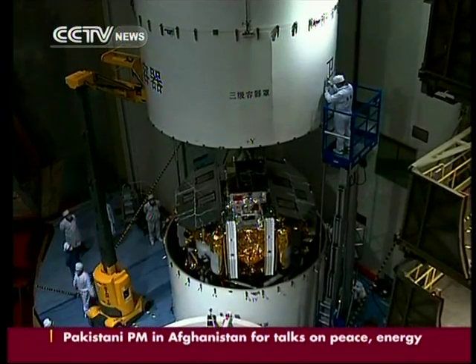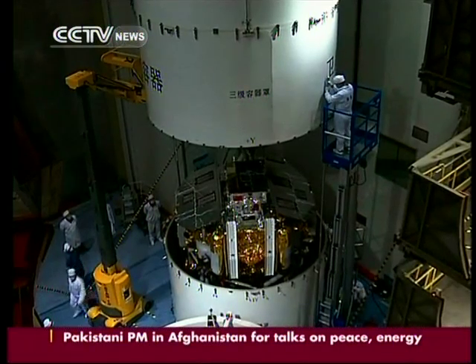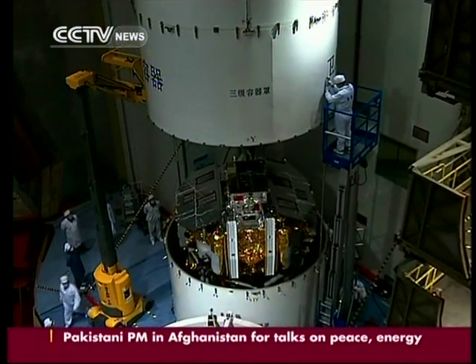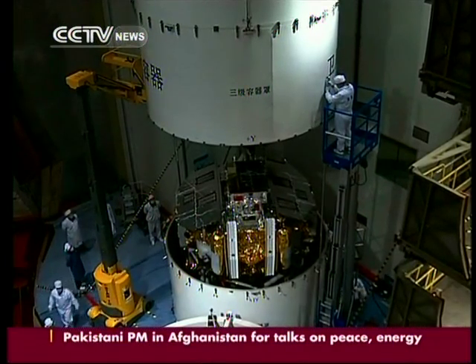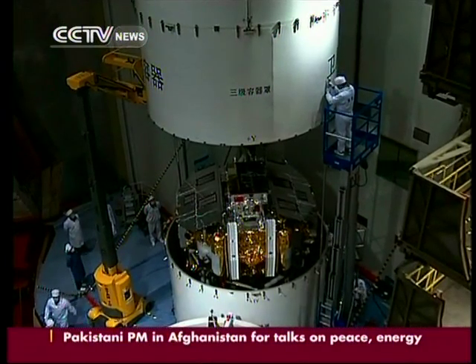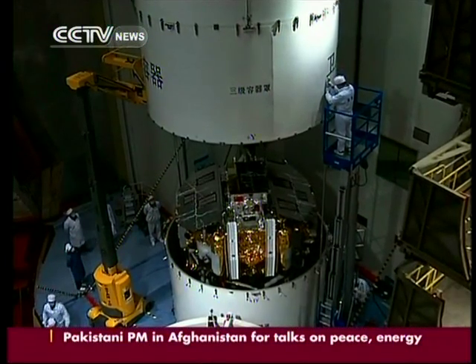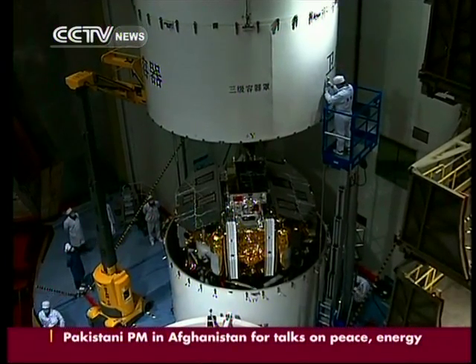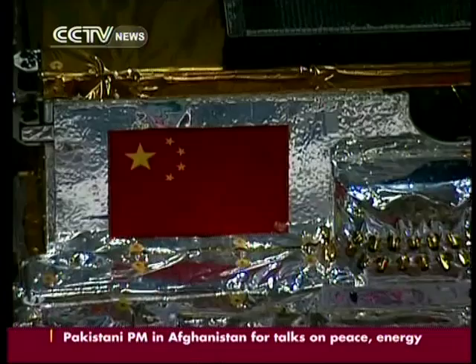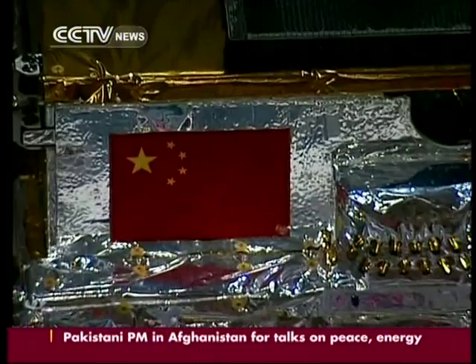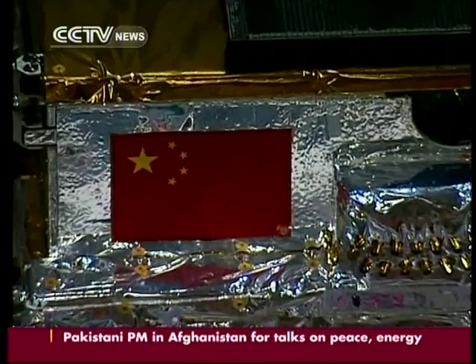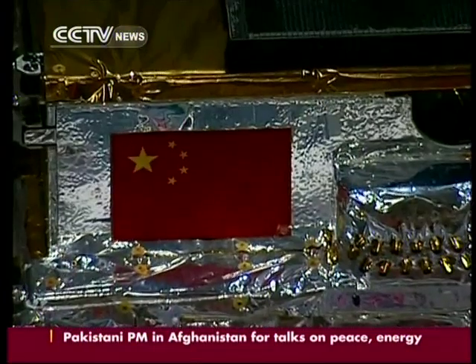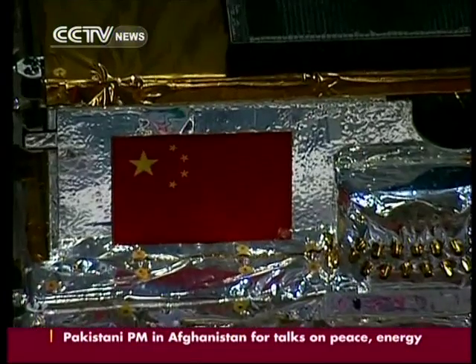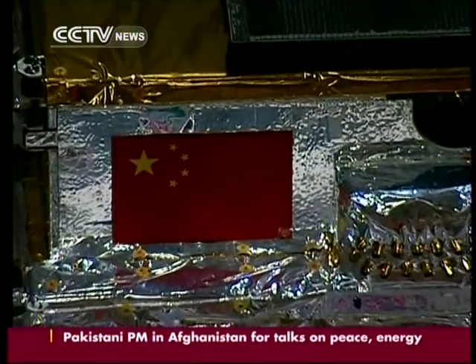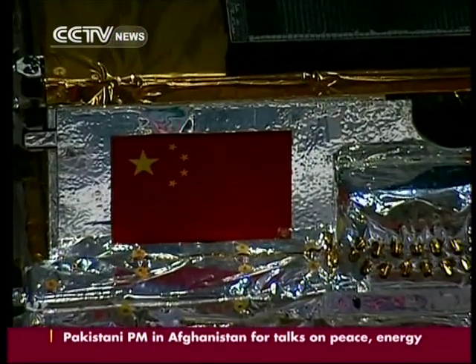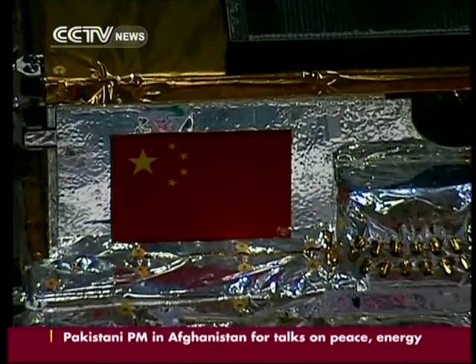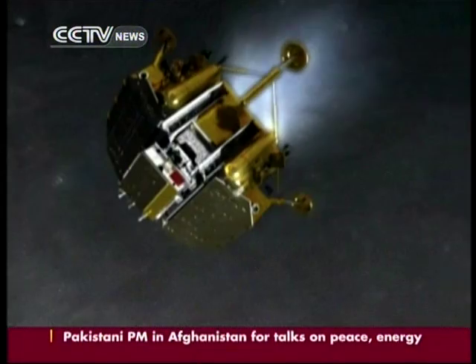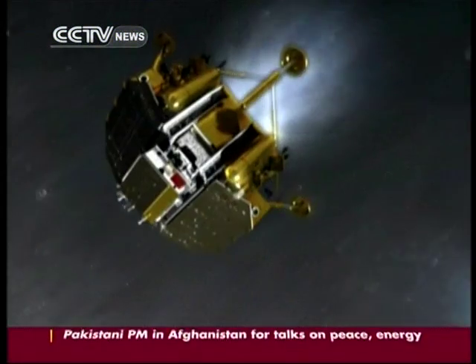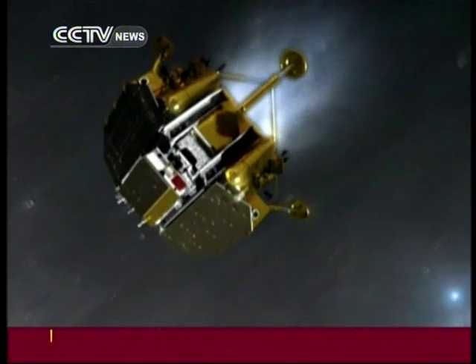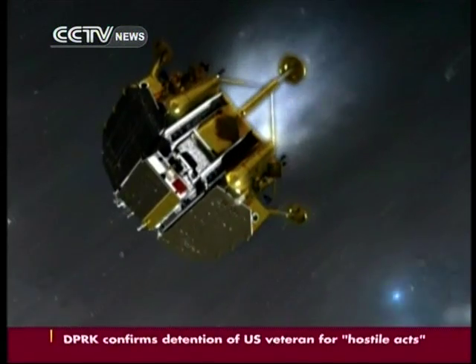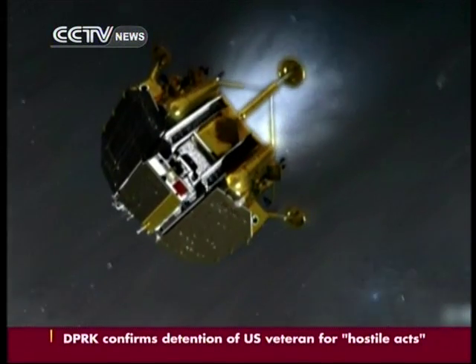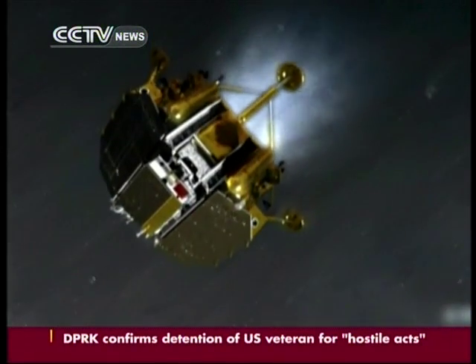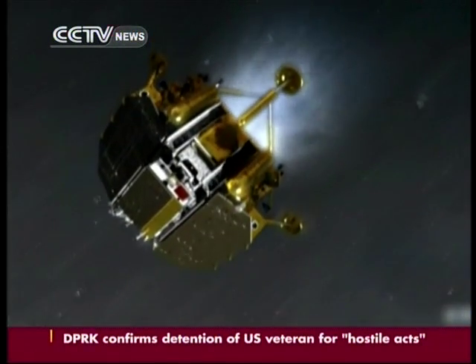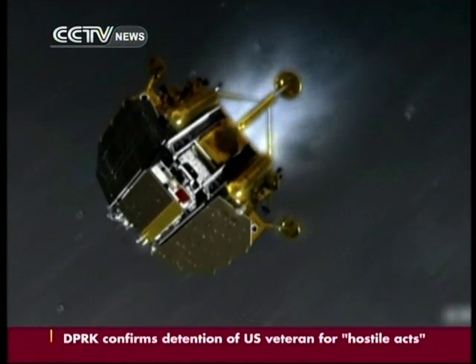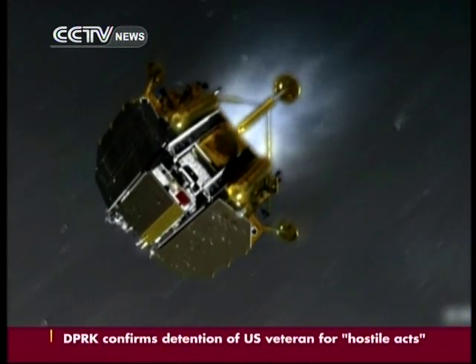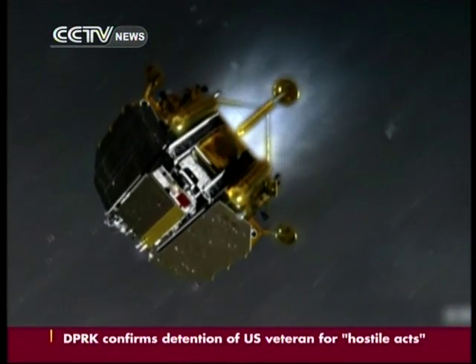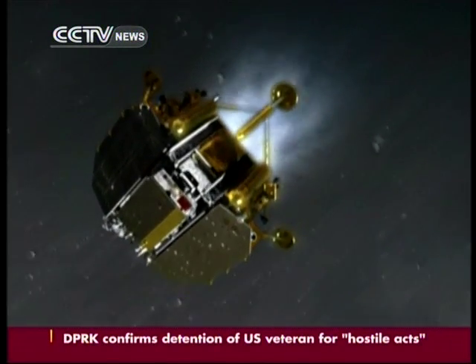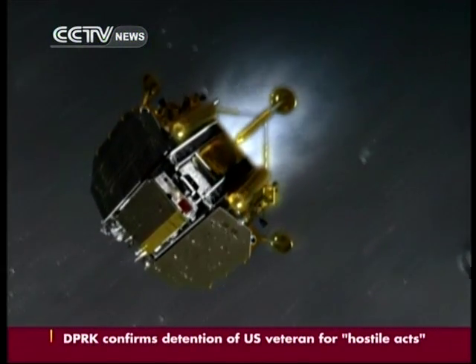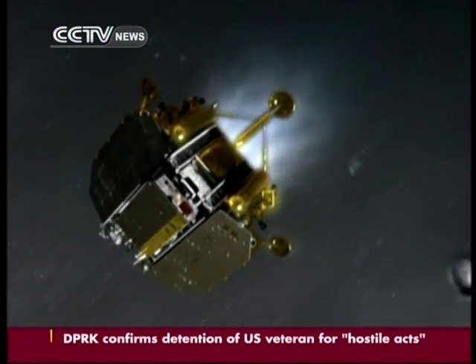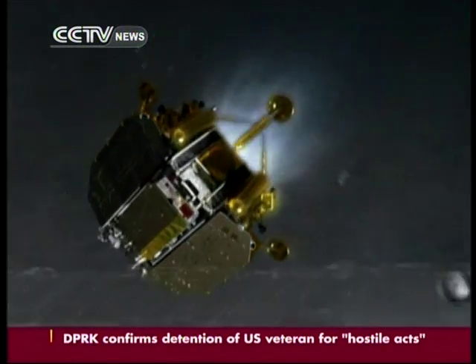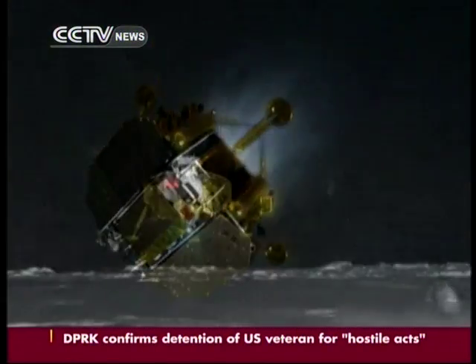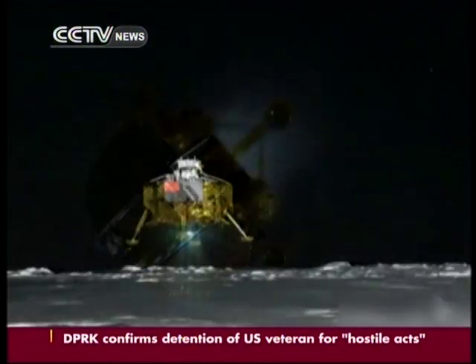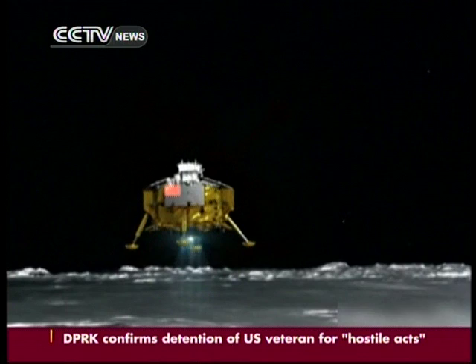After entering lunar orbit, Chang'e-3 will go through six stages of deceleration to descend from a height of 15 kilometers down to the lunar surface.